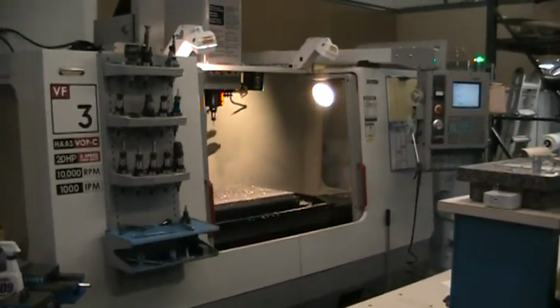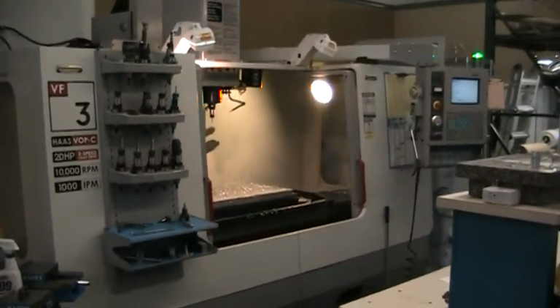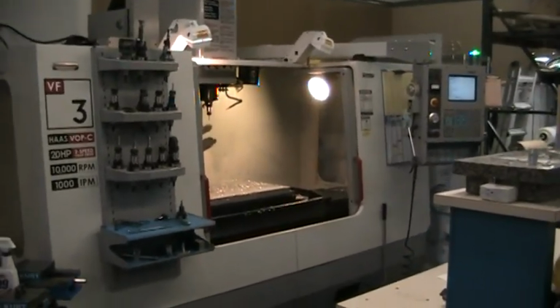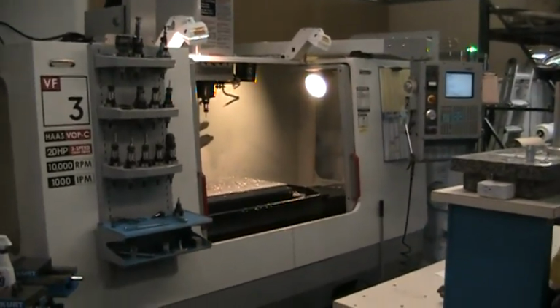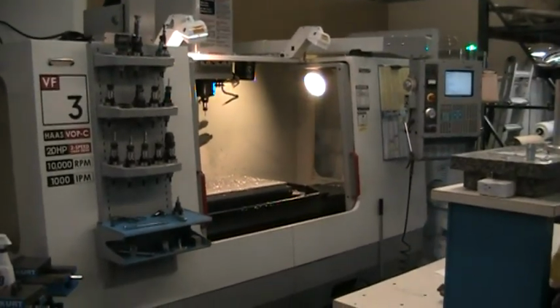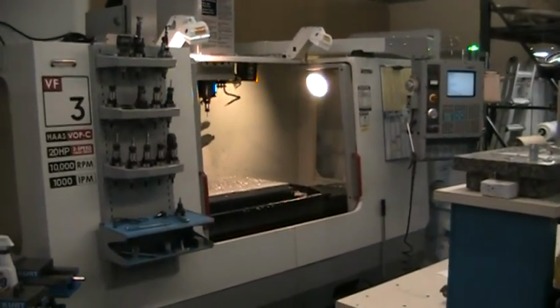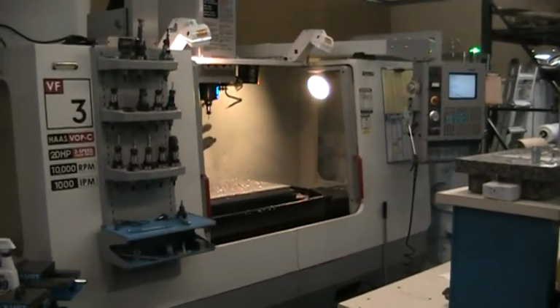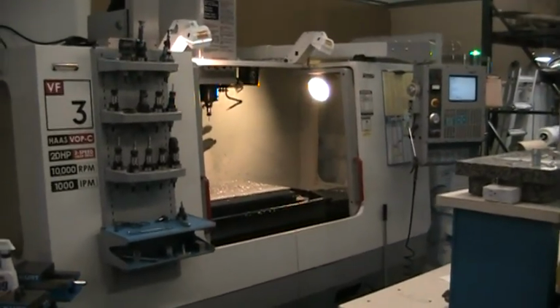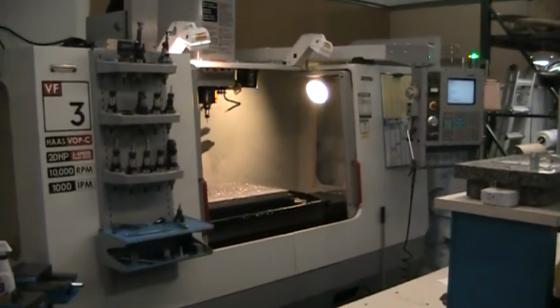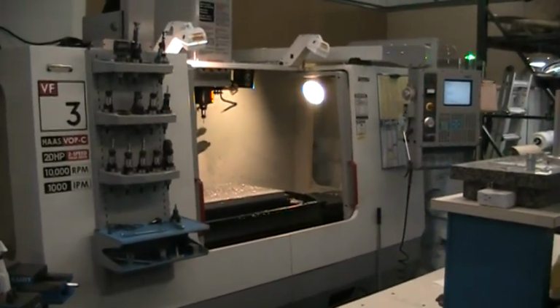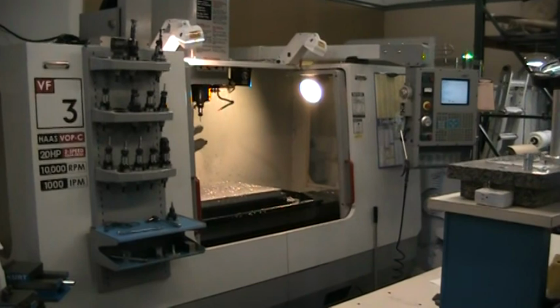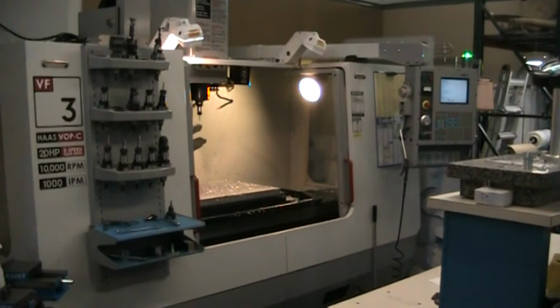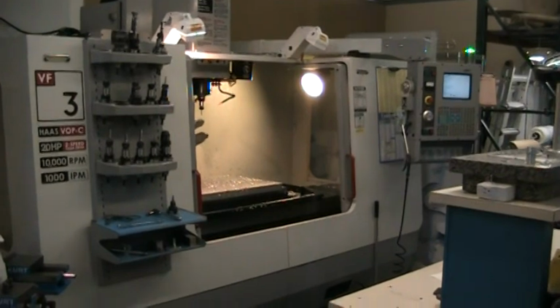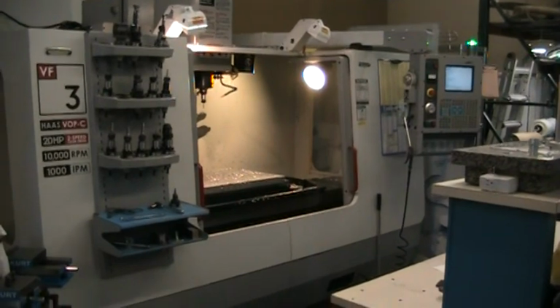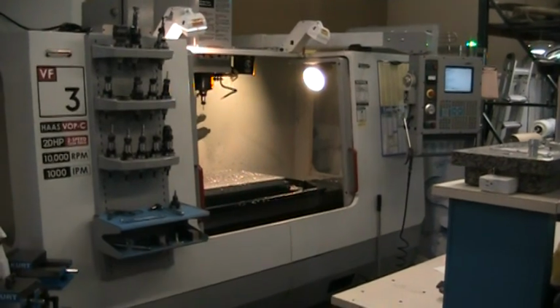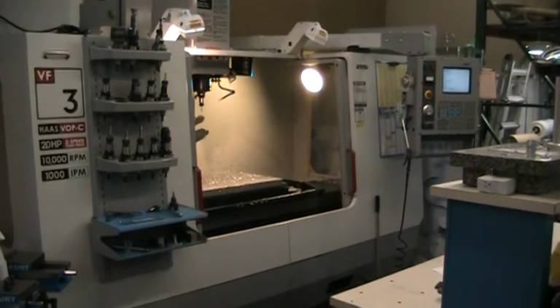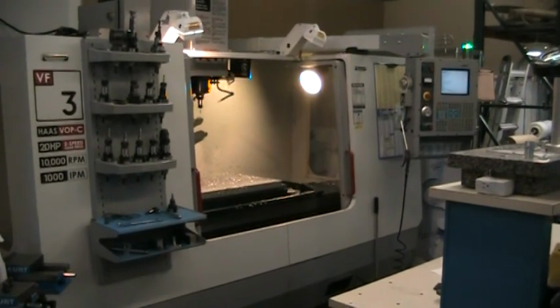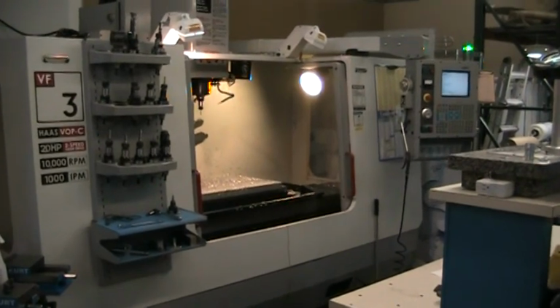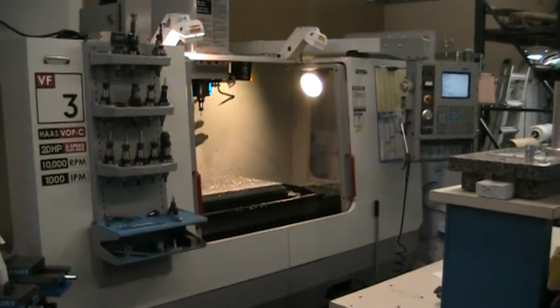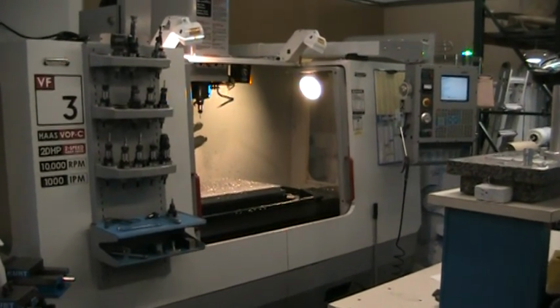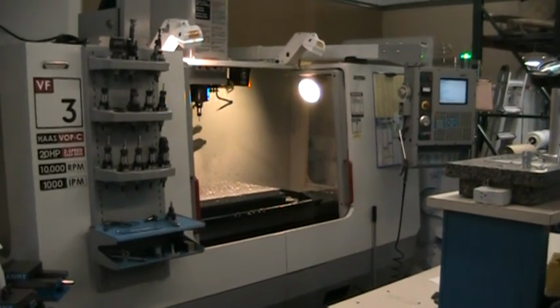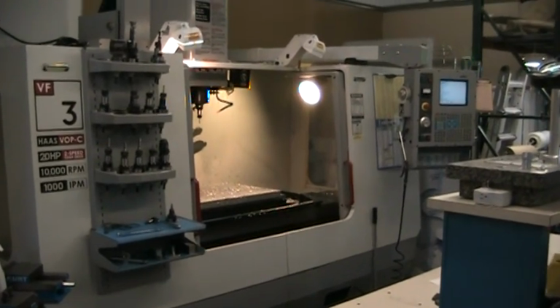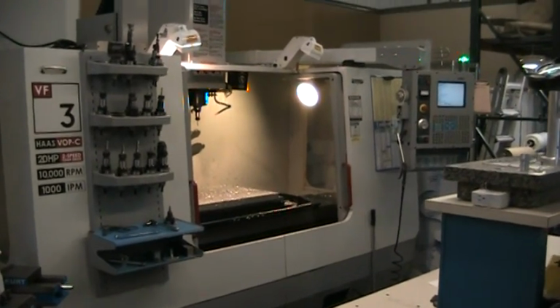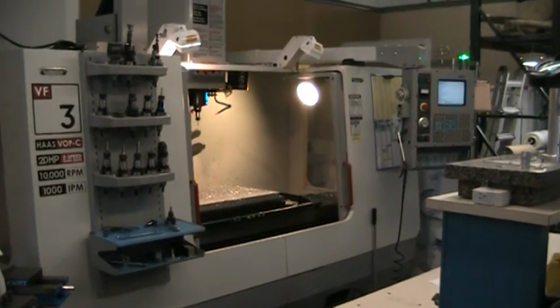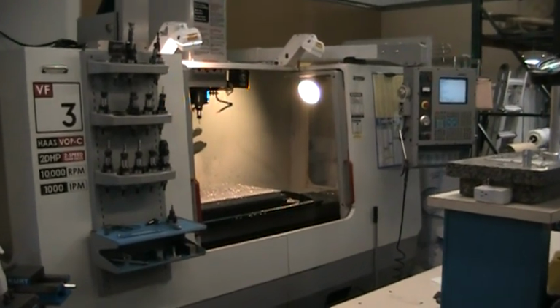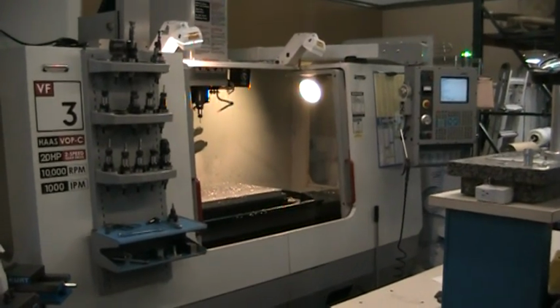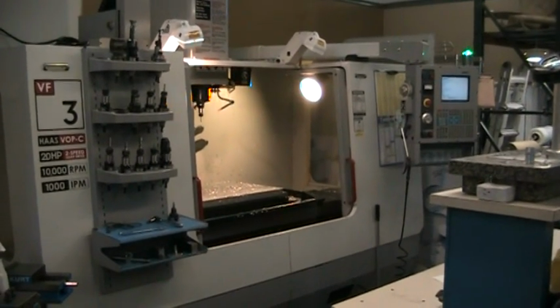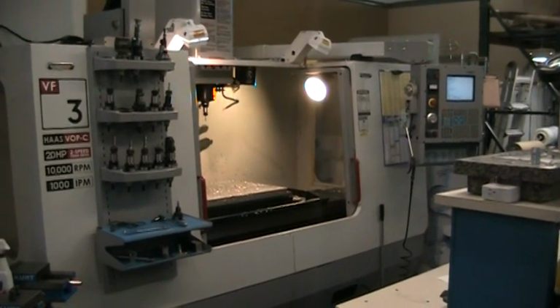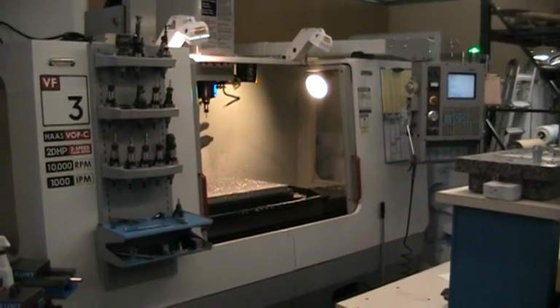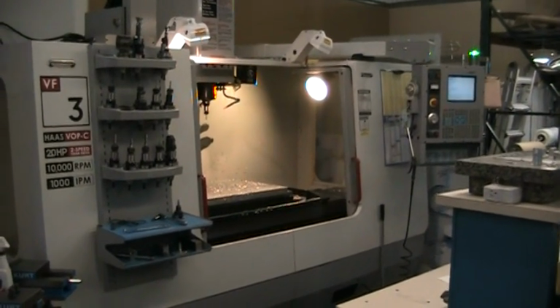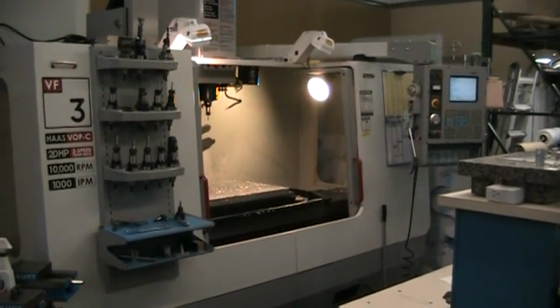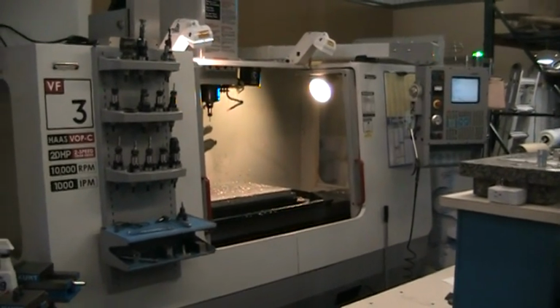And this concludes the video inspection of the 2003 Haas VF3.